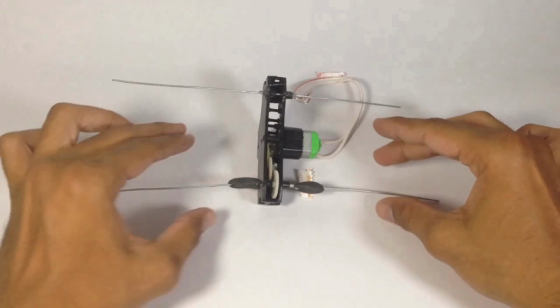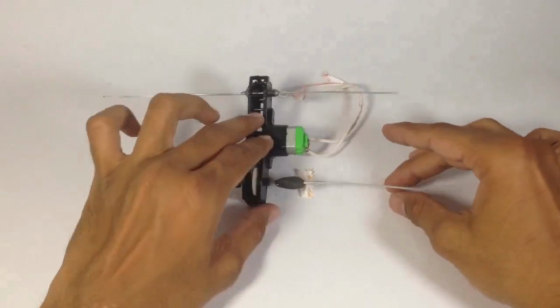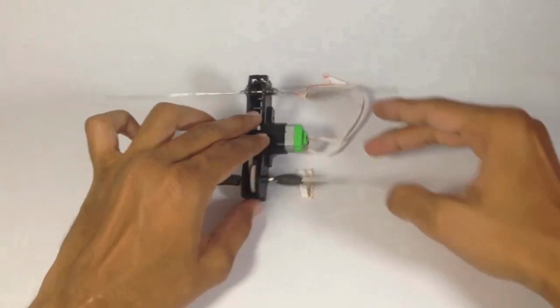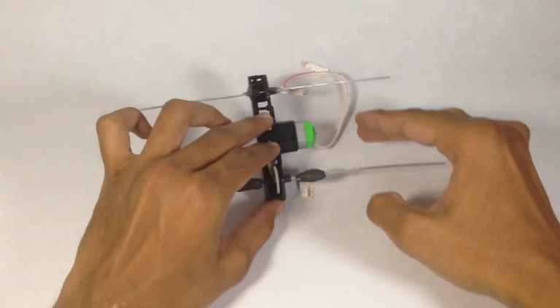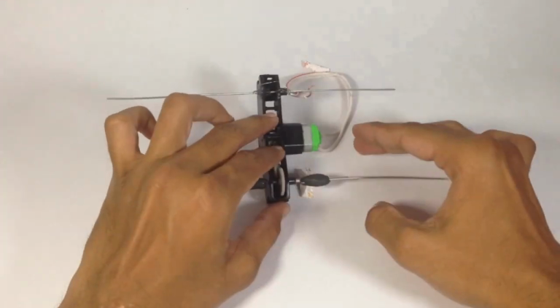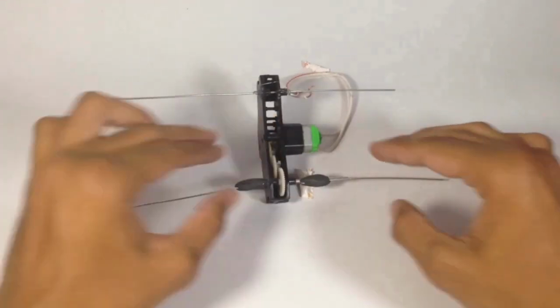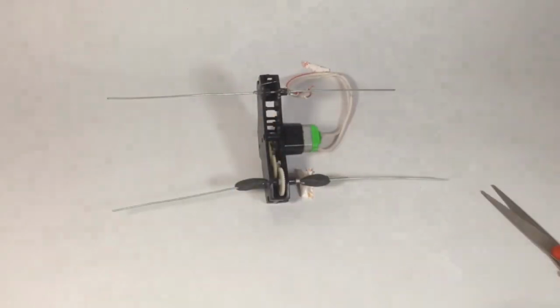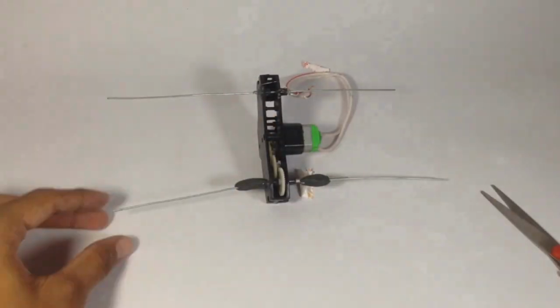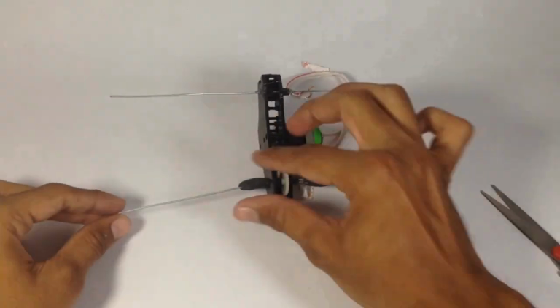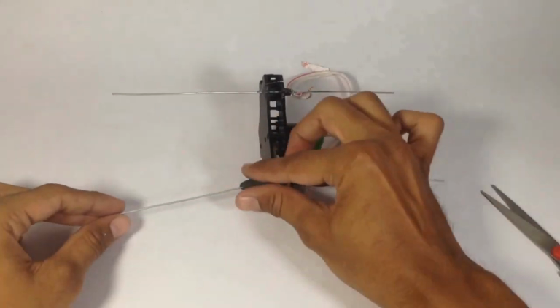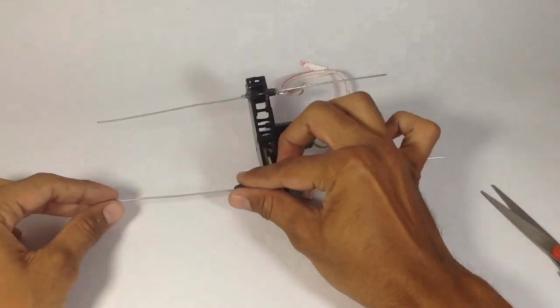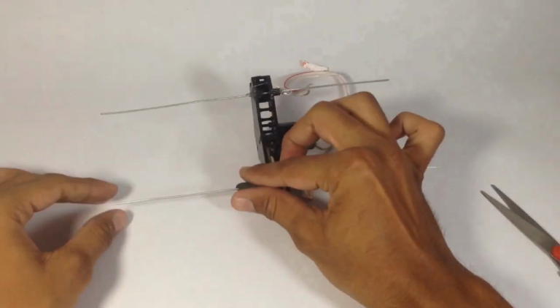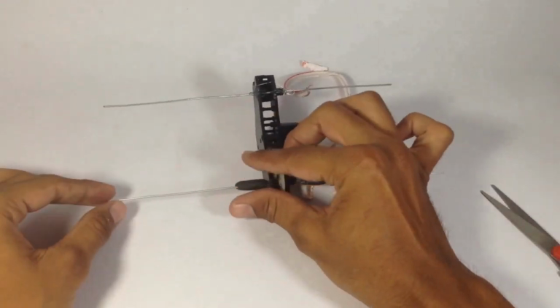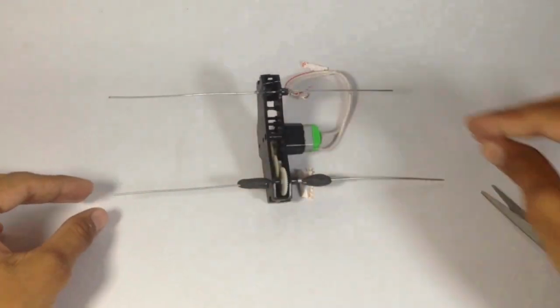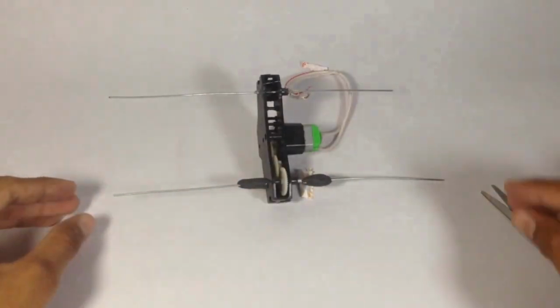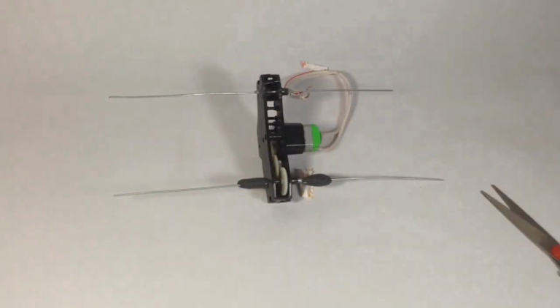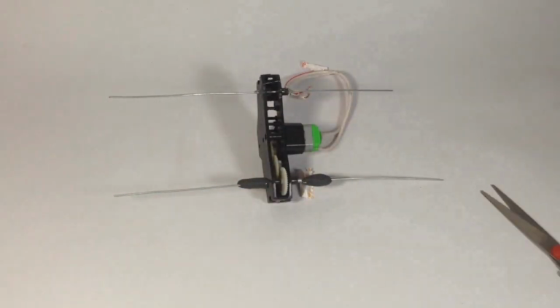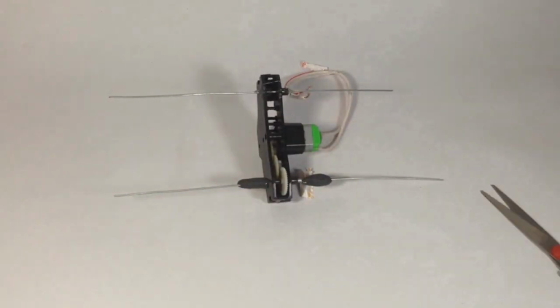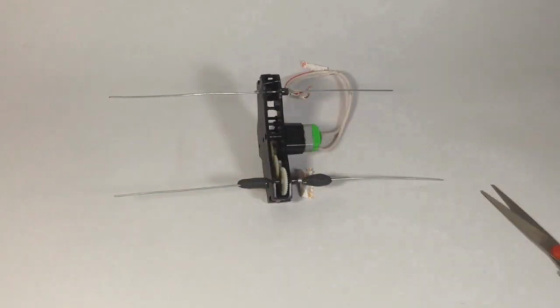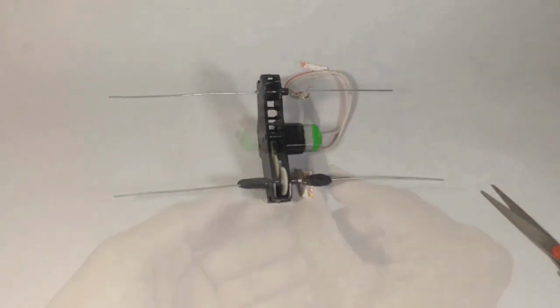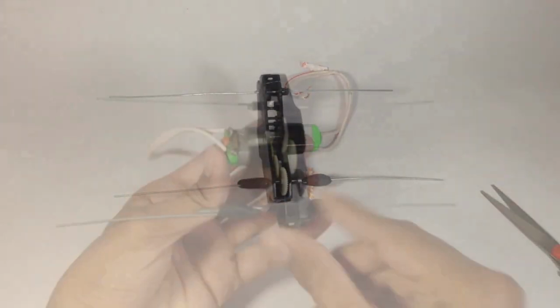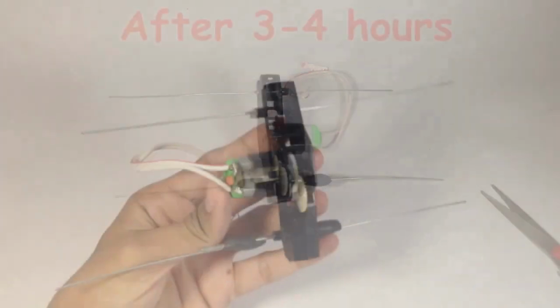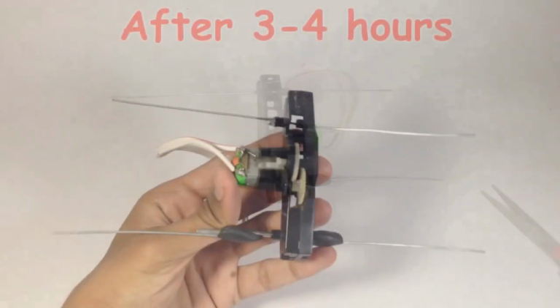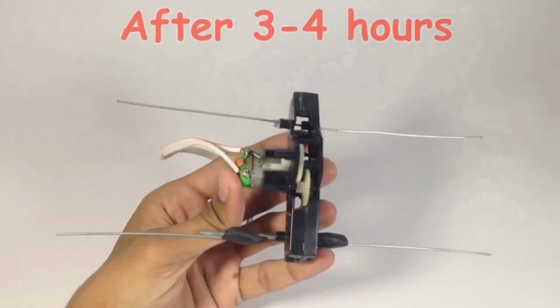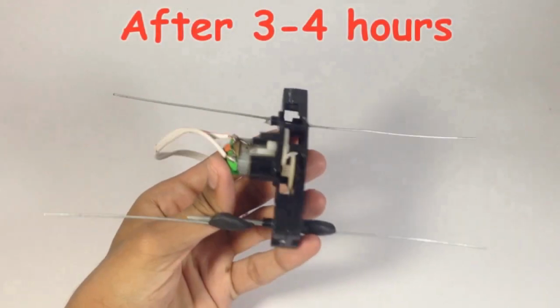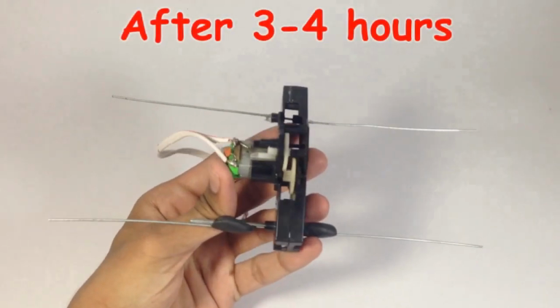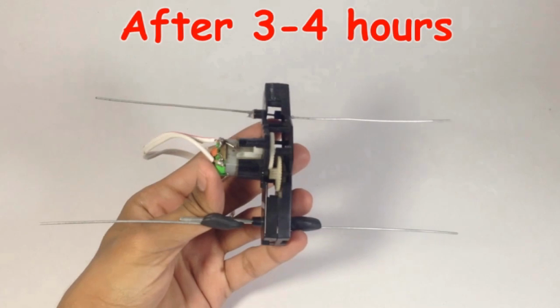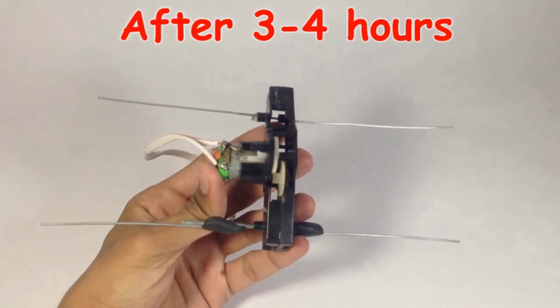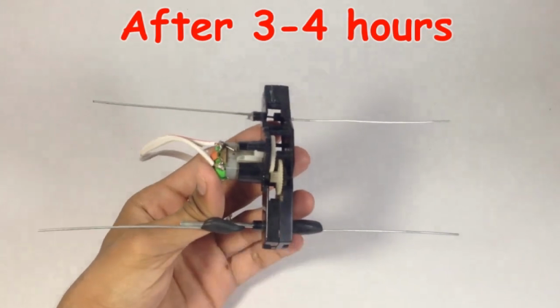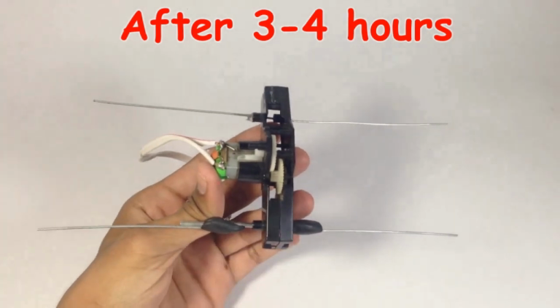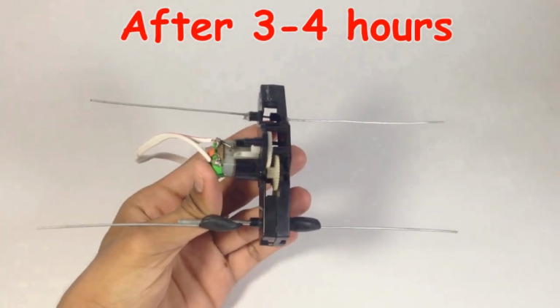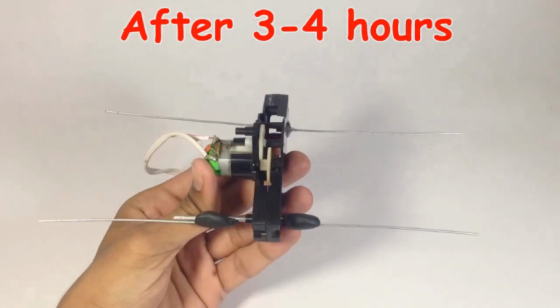It takes 3 to 4 hours for getting maximum strength, and here it is ready.